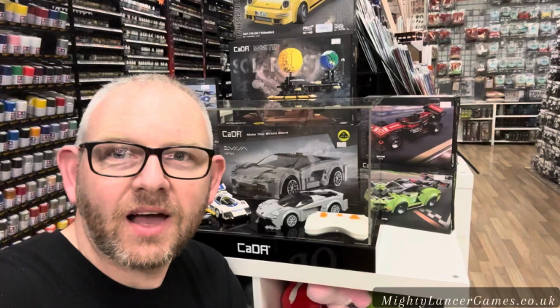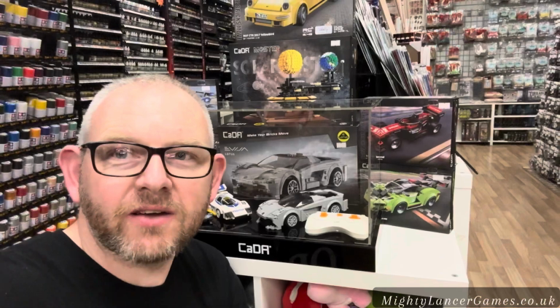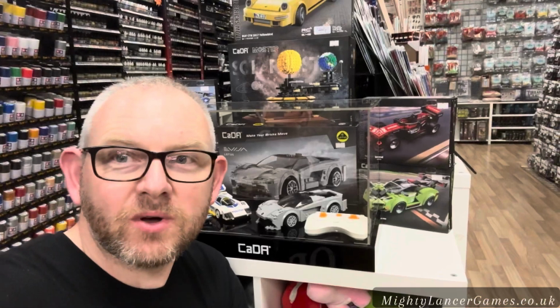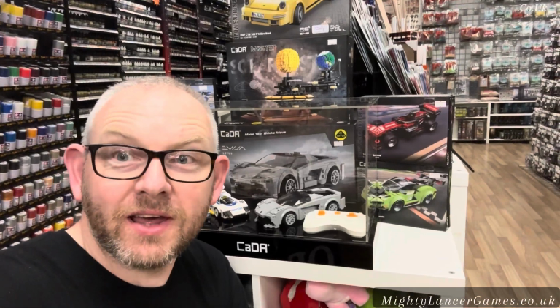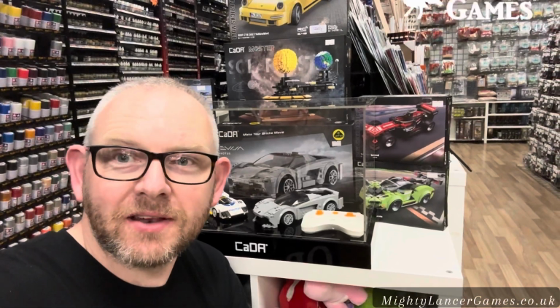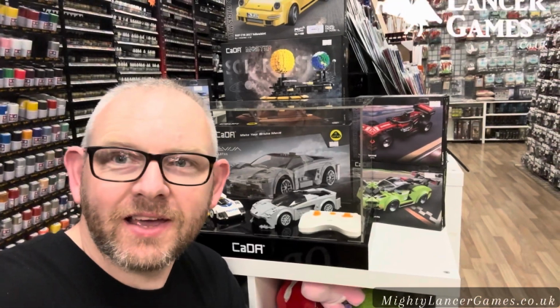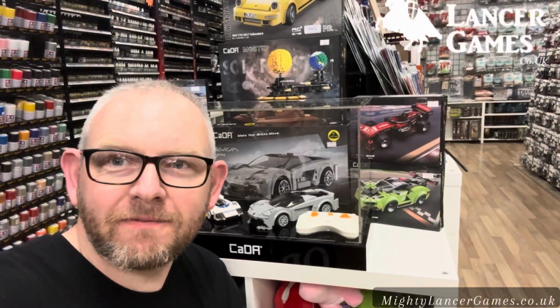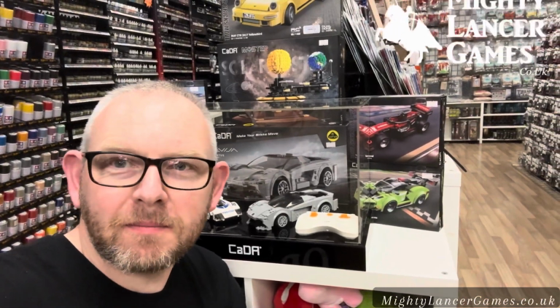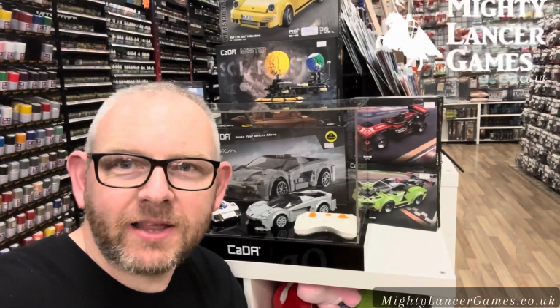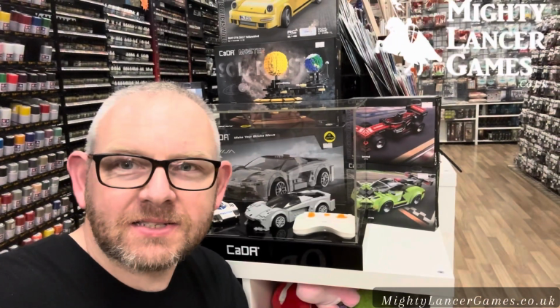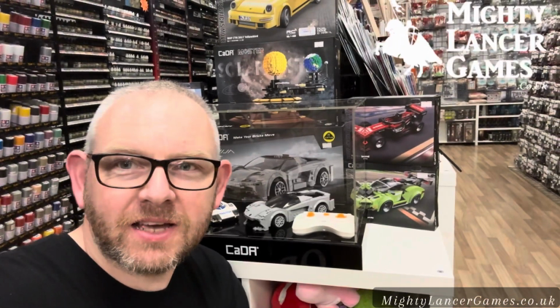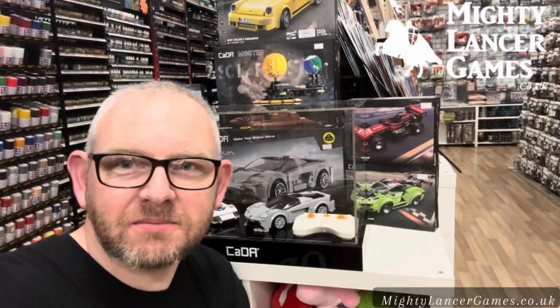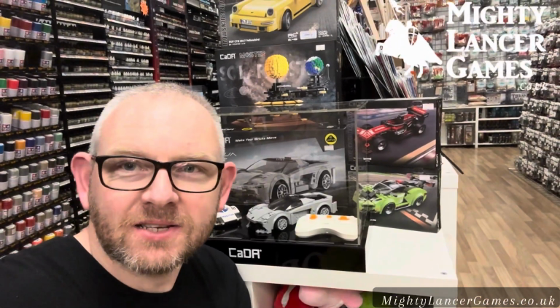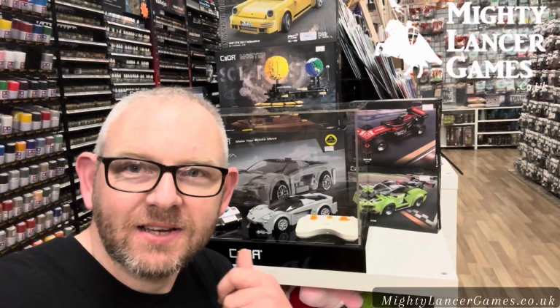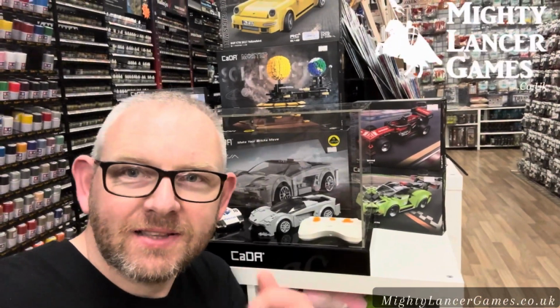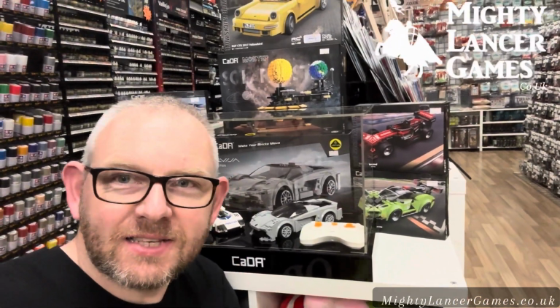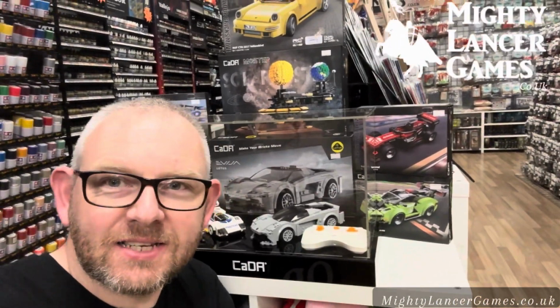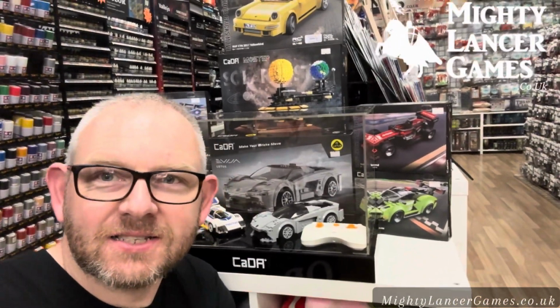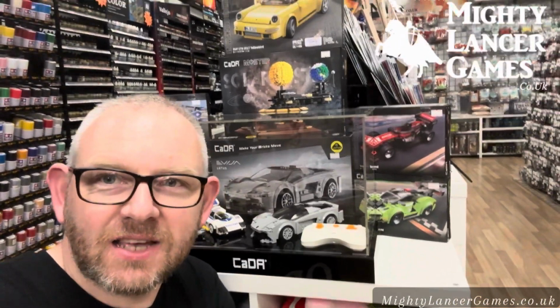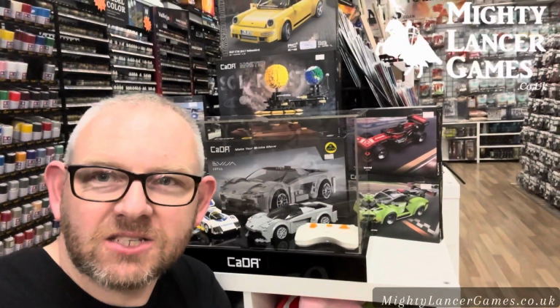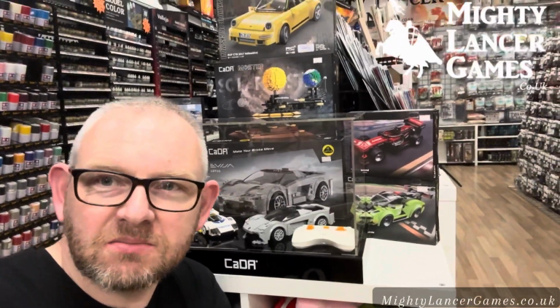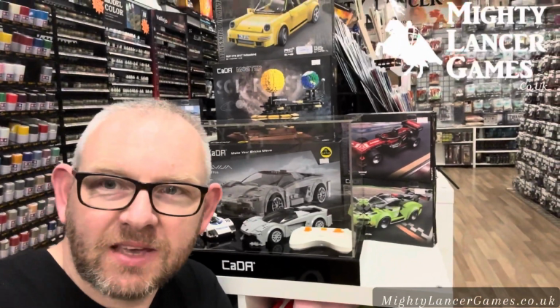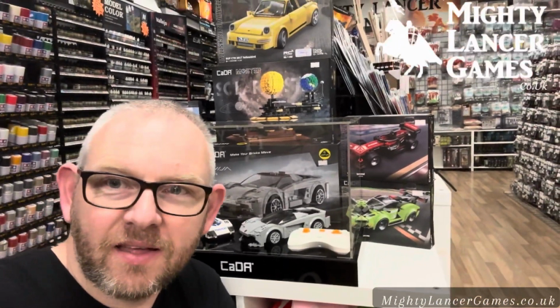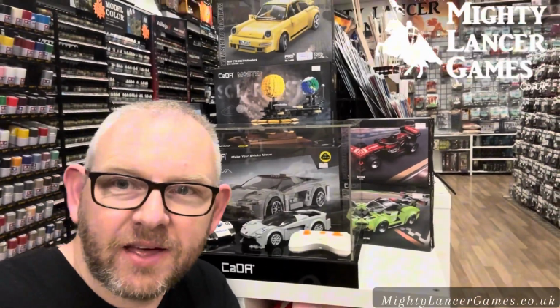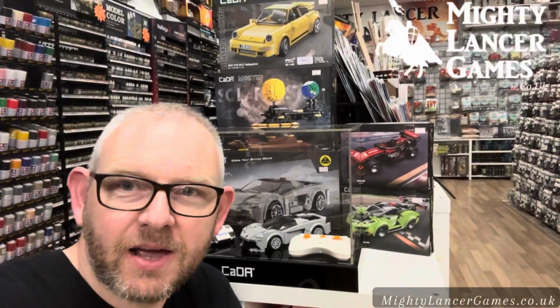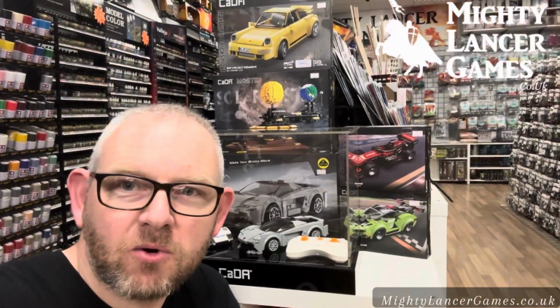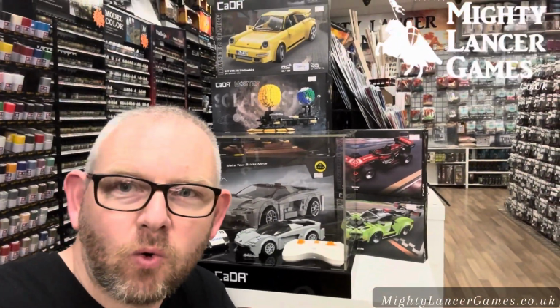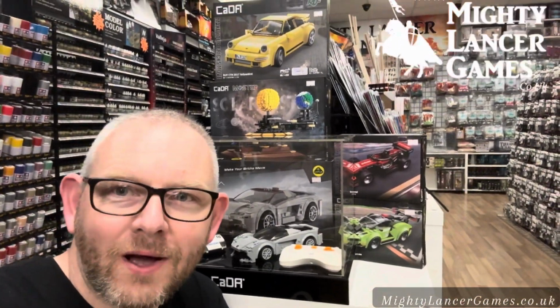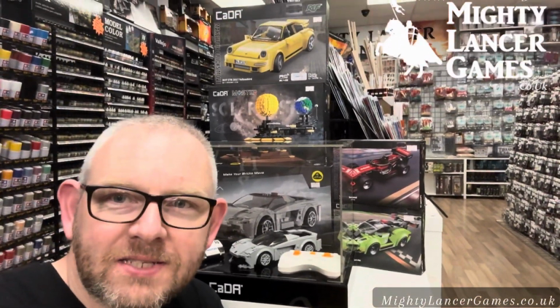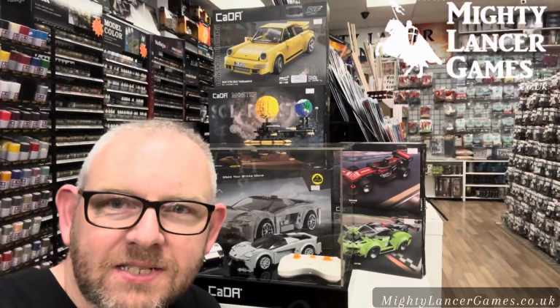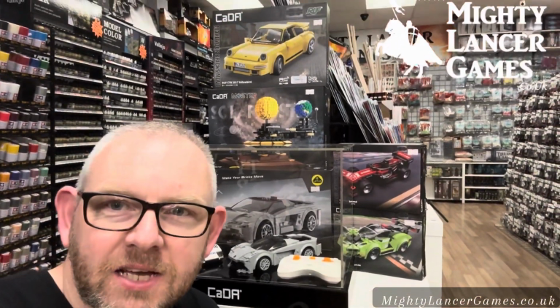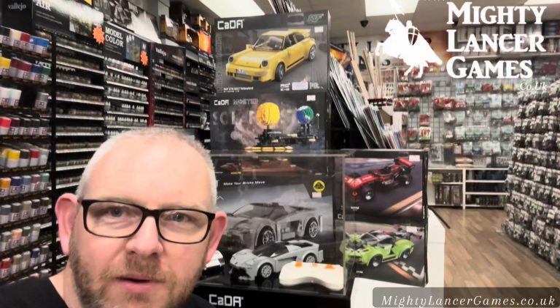Hi everyone, Nathan here from Mighty Lancer Games. This is something that I'm quite excited about.